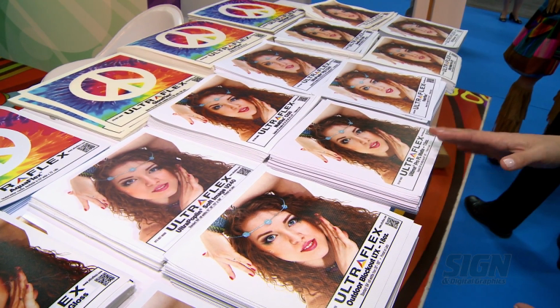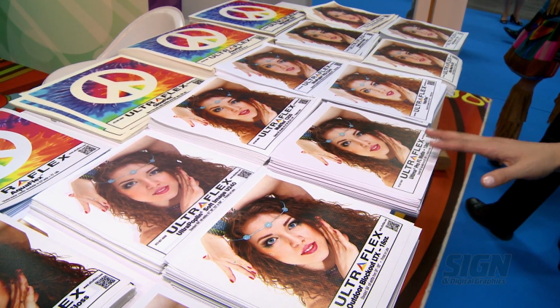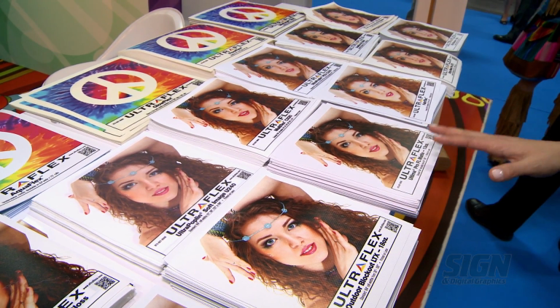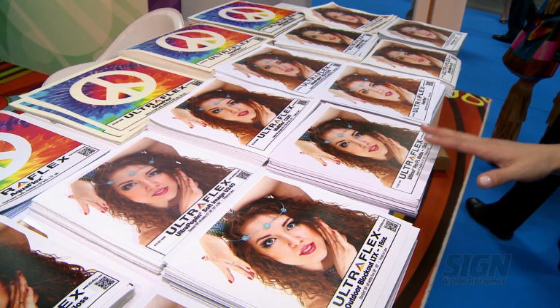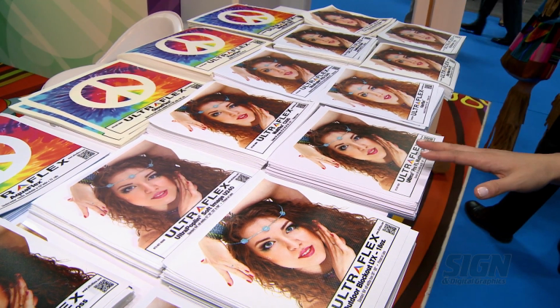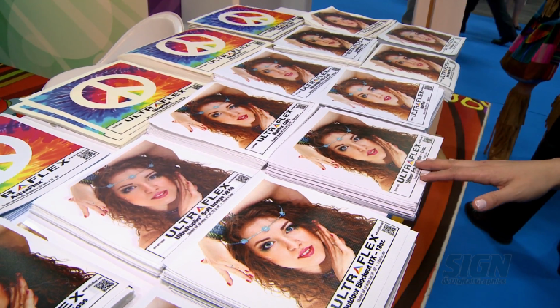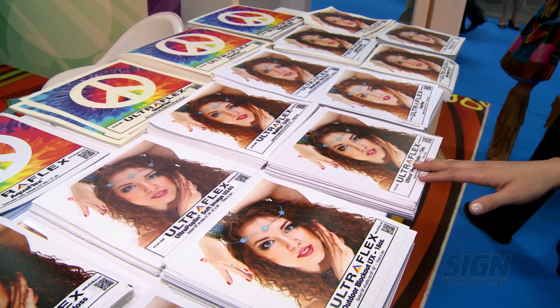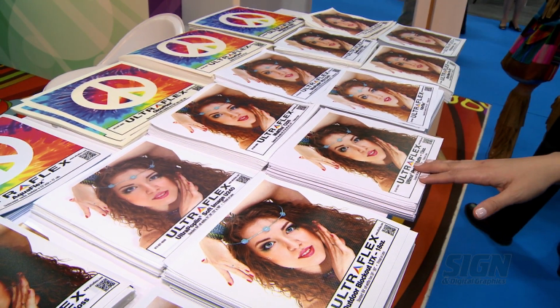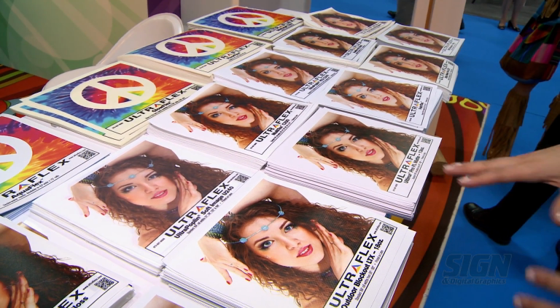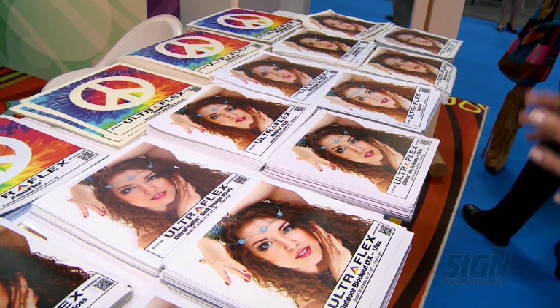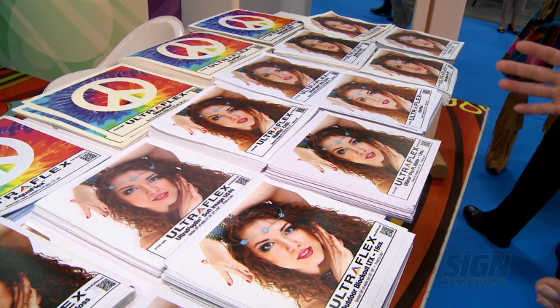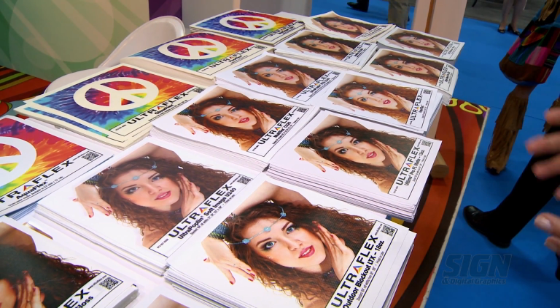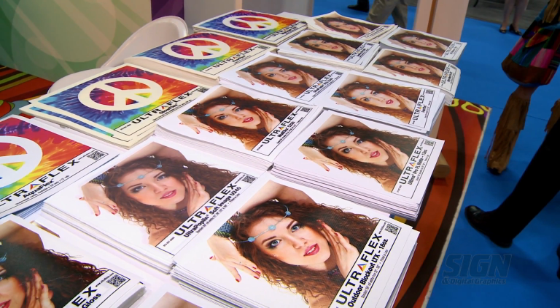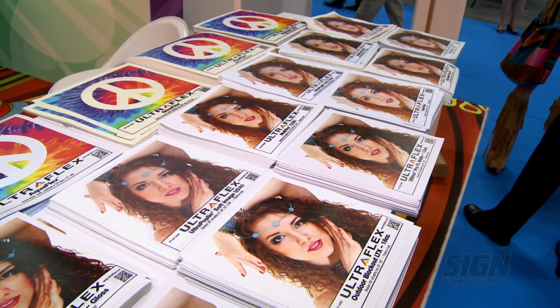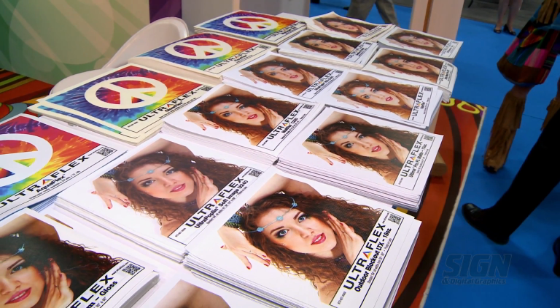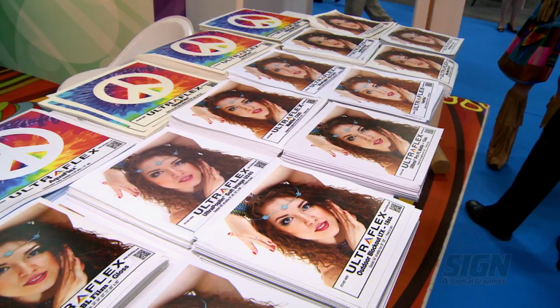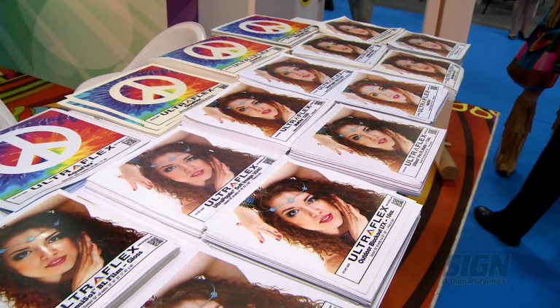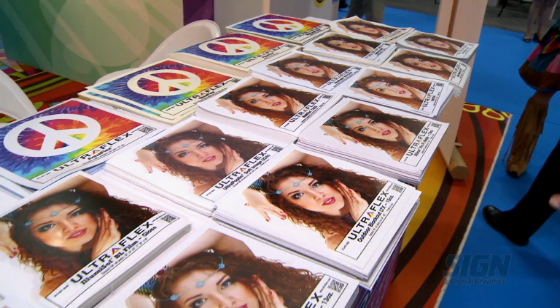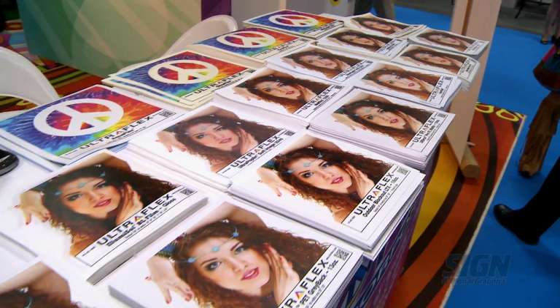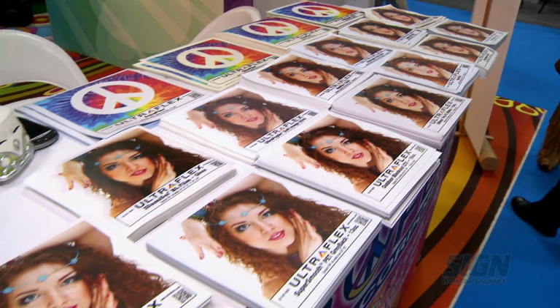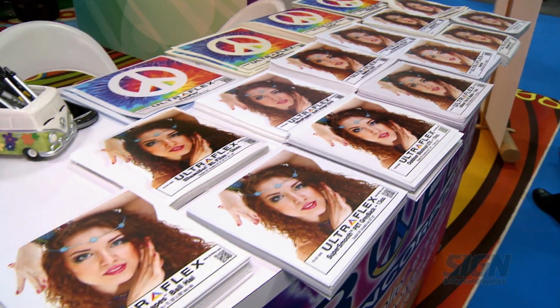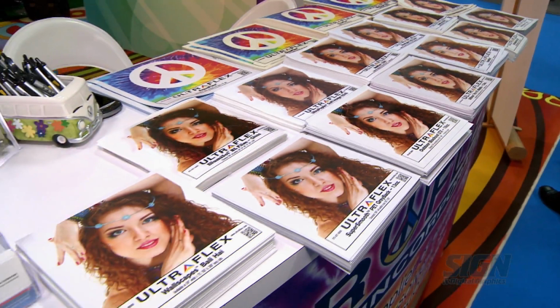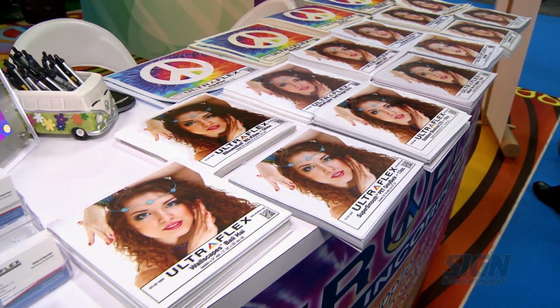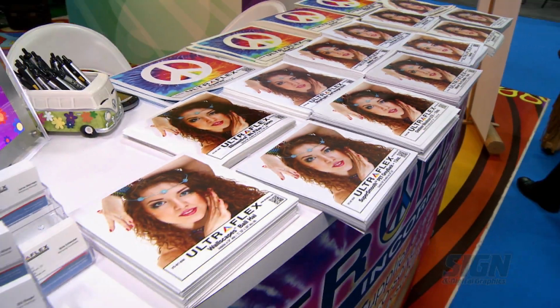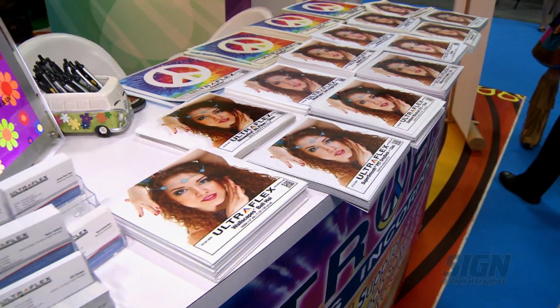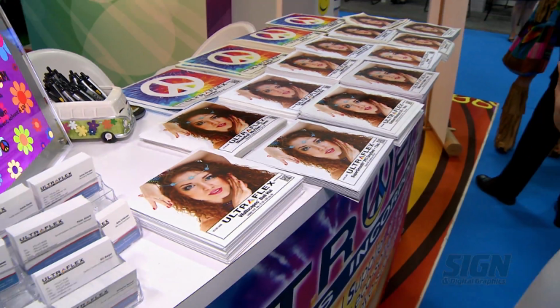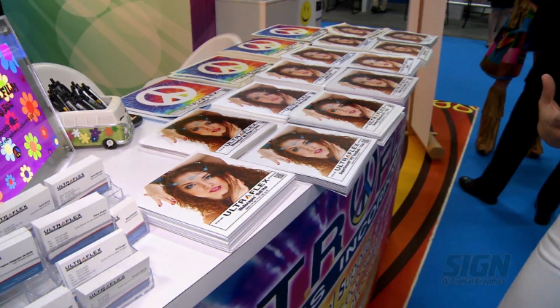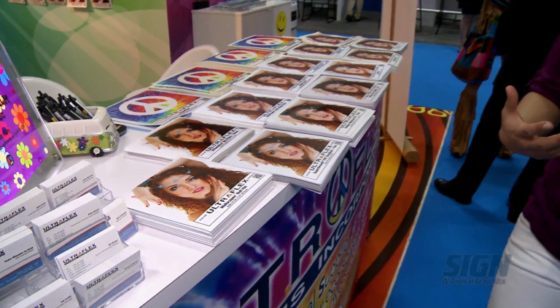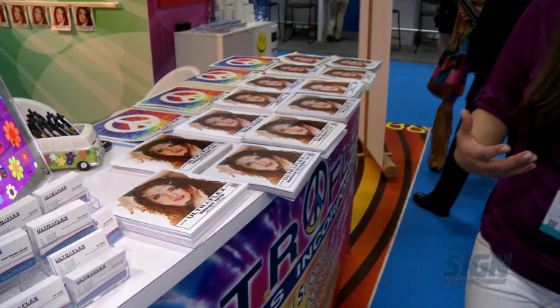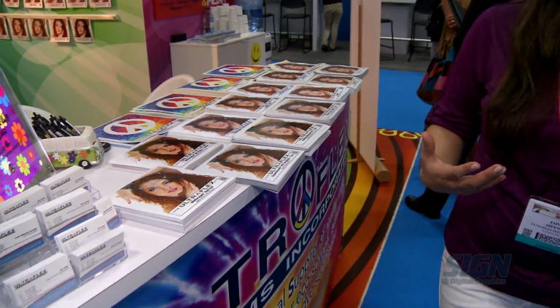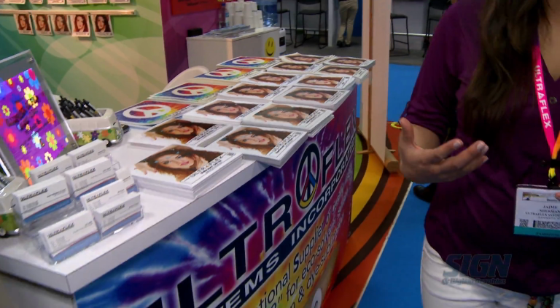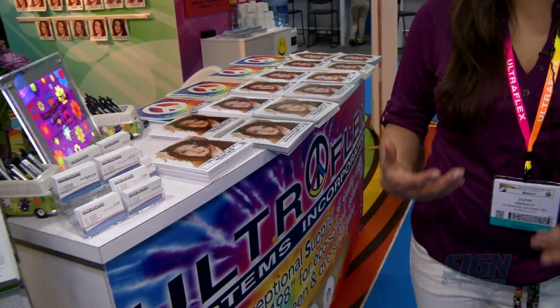Many of these were latex printed. All of our materials can be printed on eco-solvent, solvent, or UV inks.